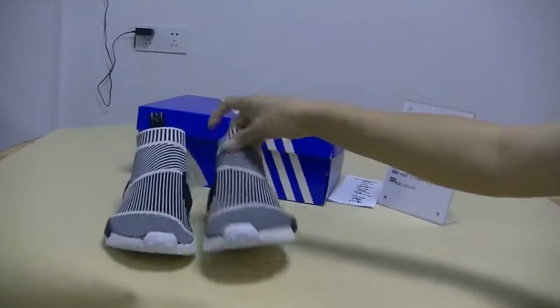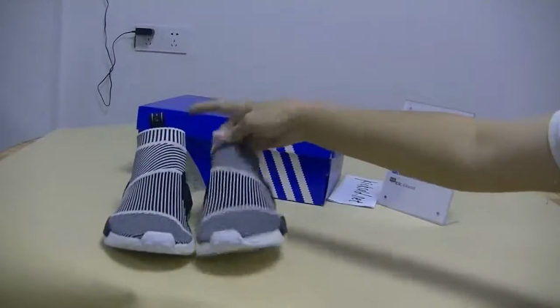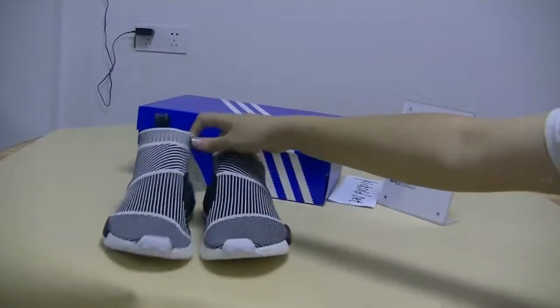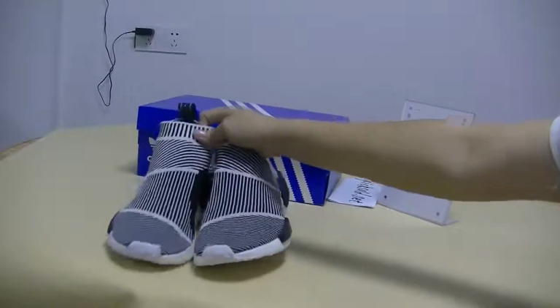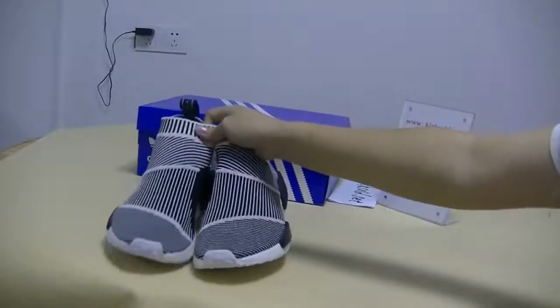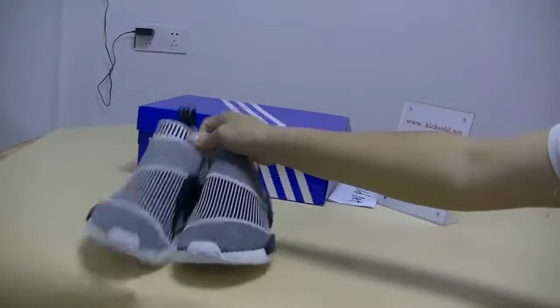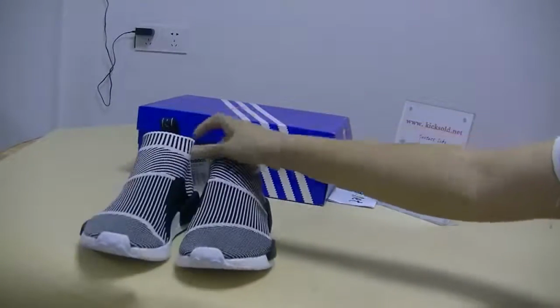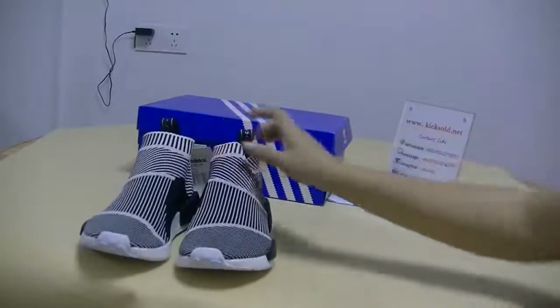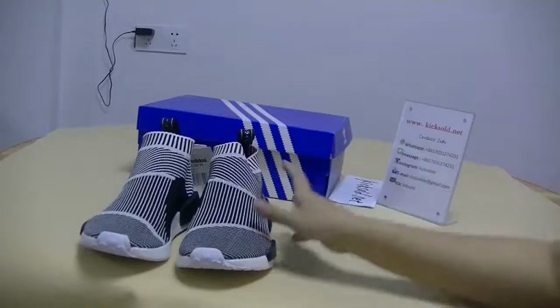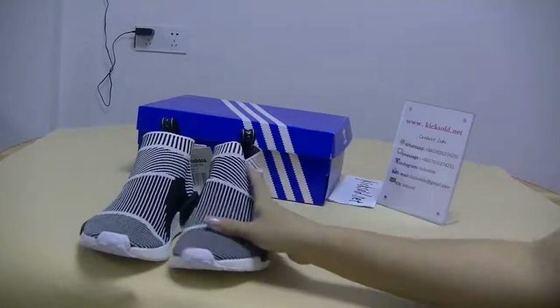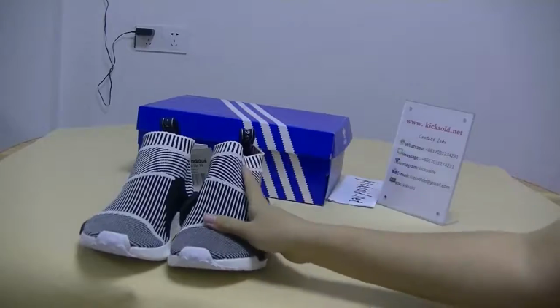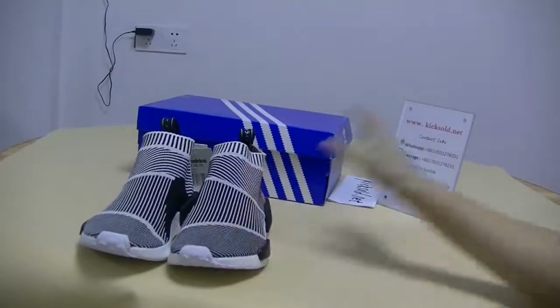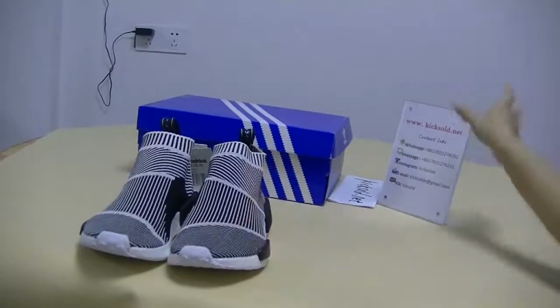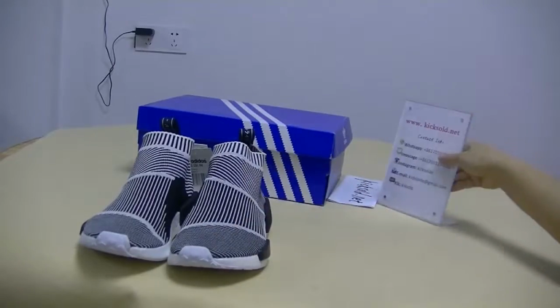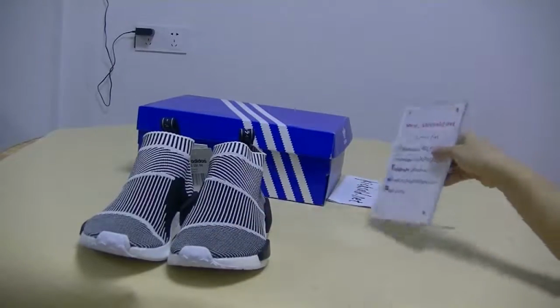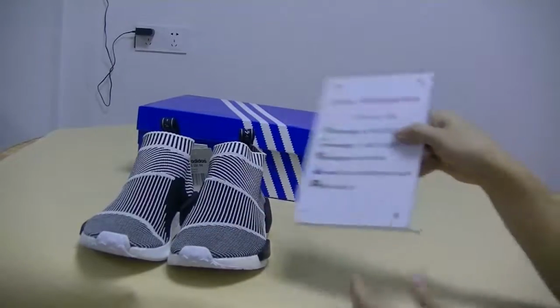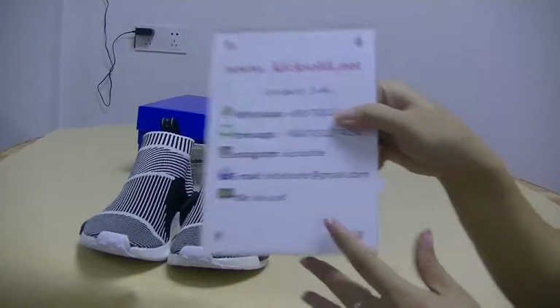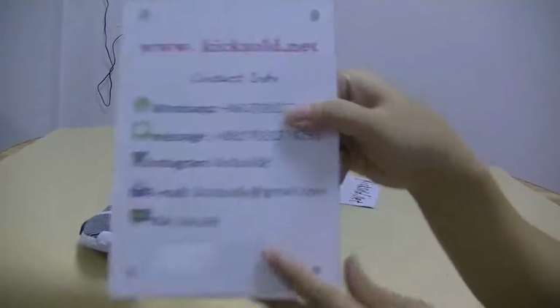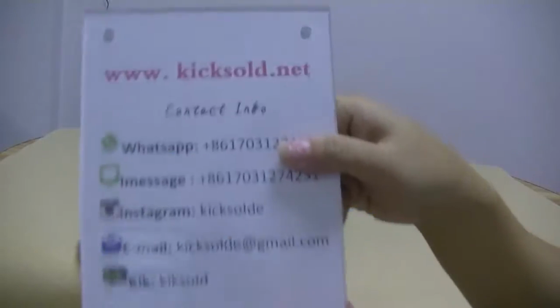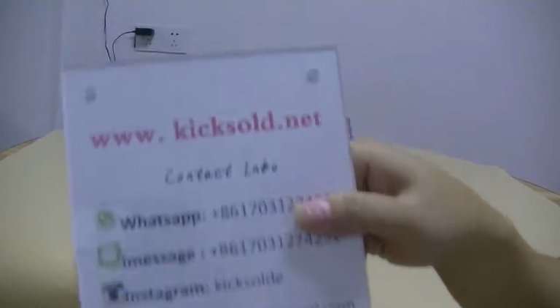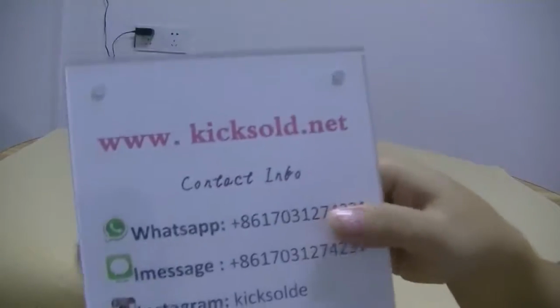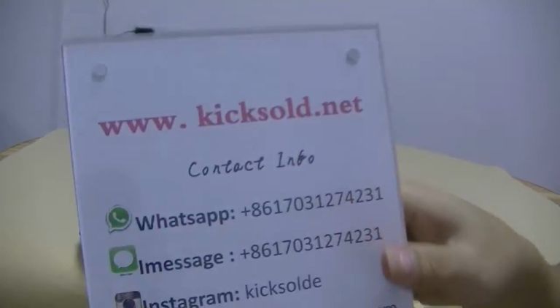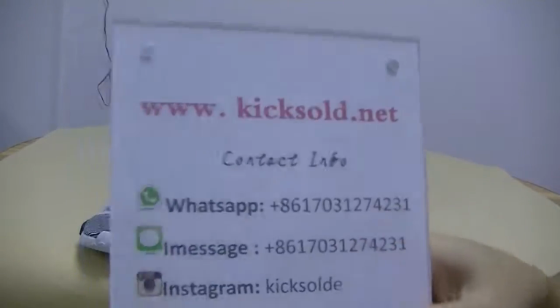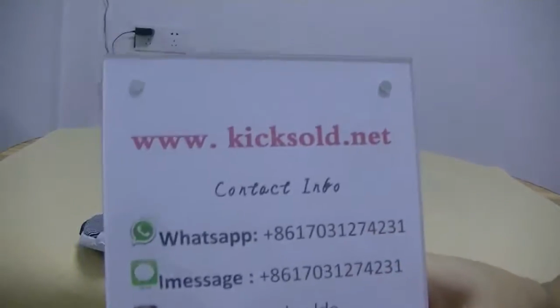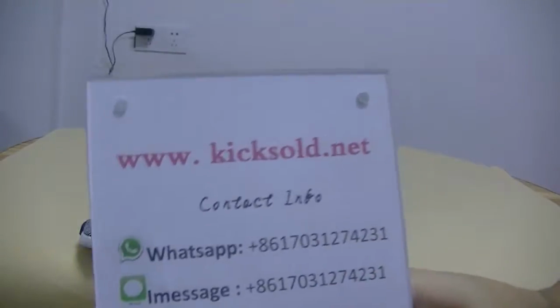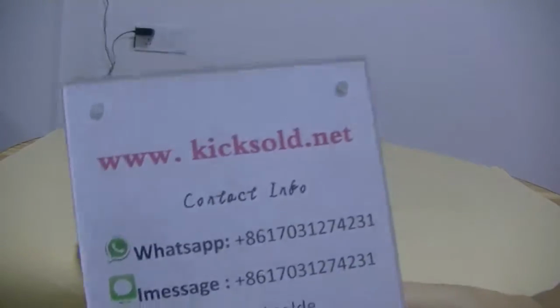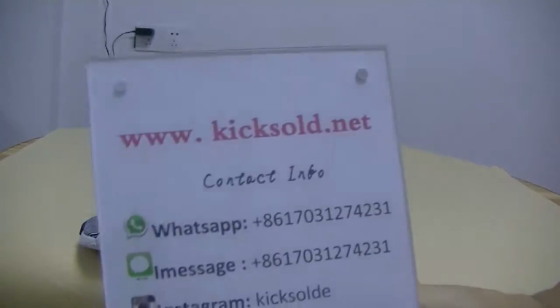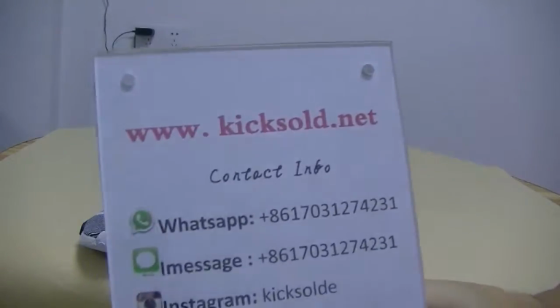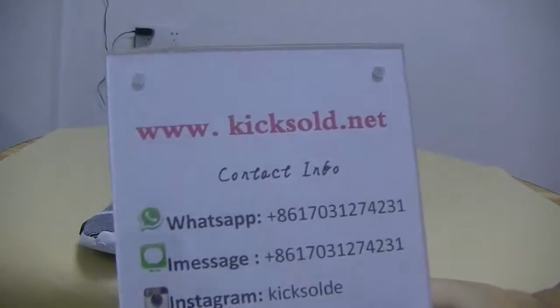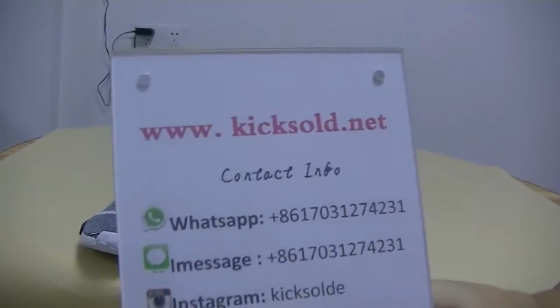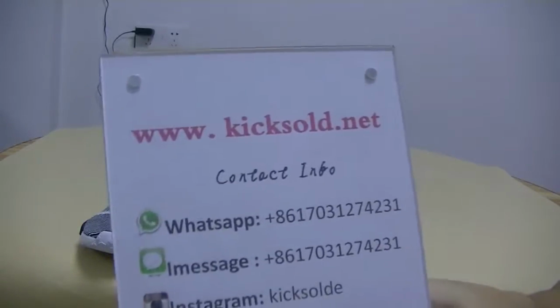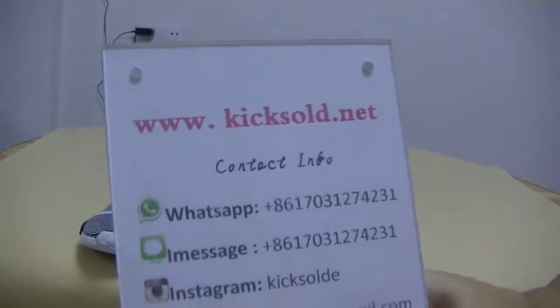Welcome to my website, Kiso.net. See you. Bye.